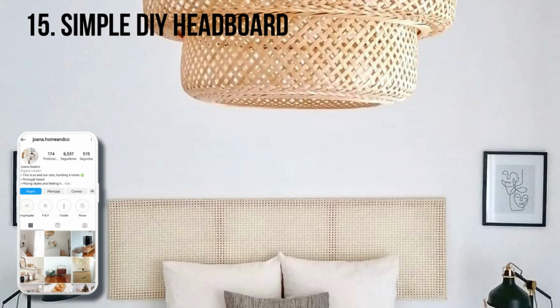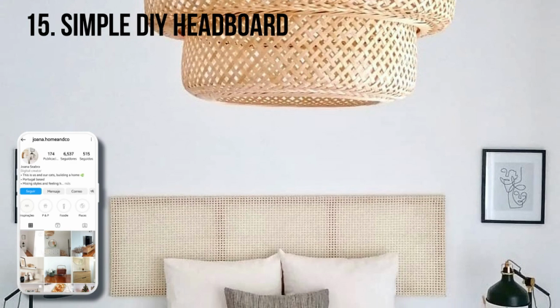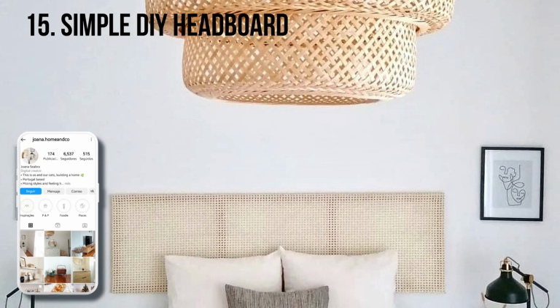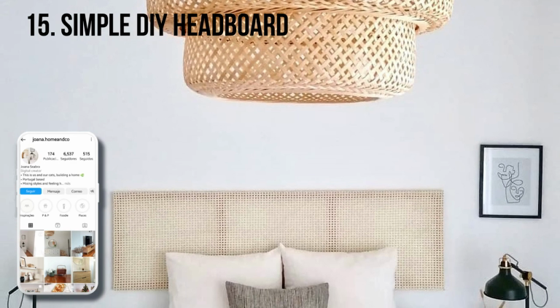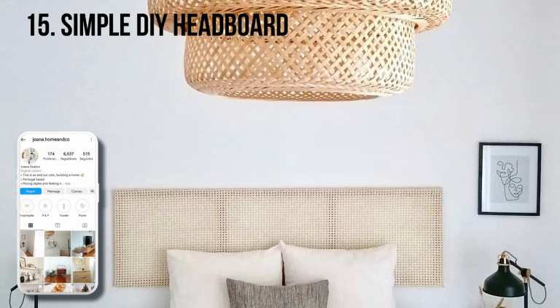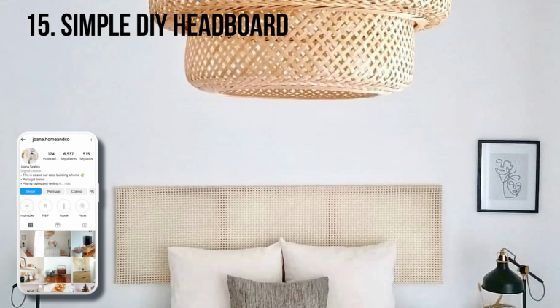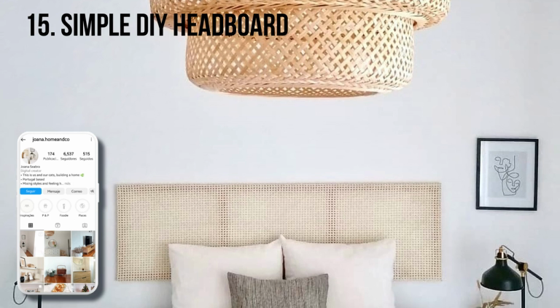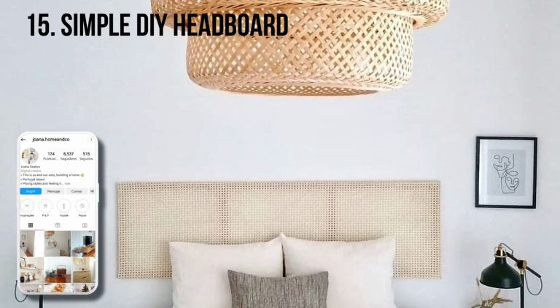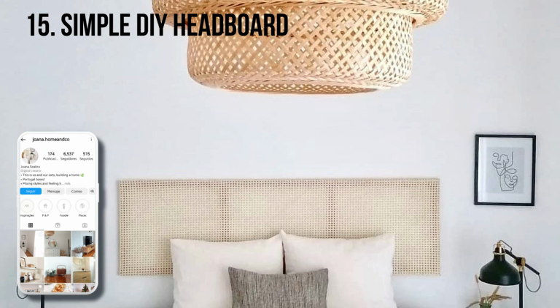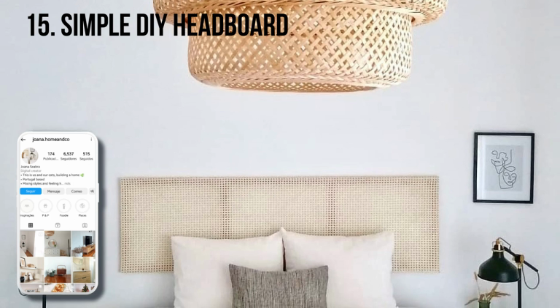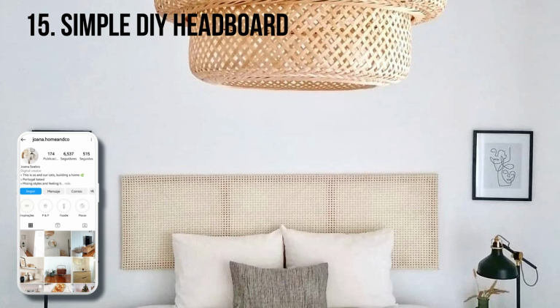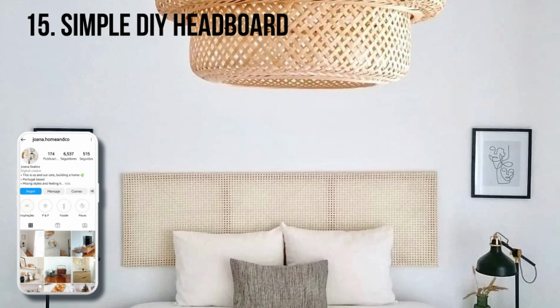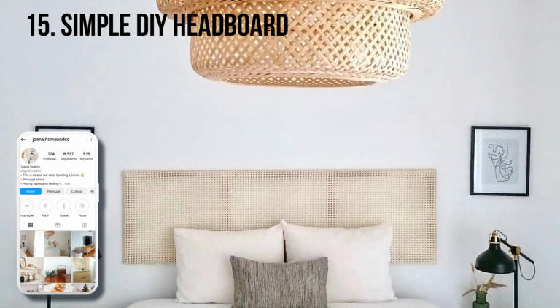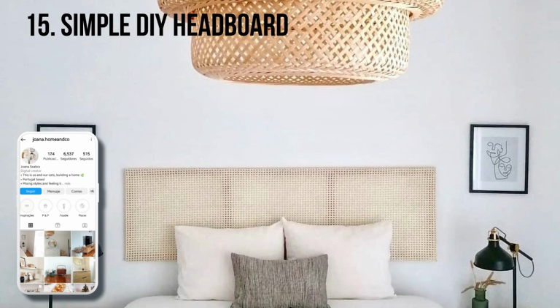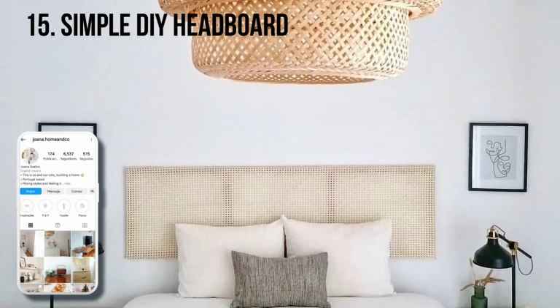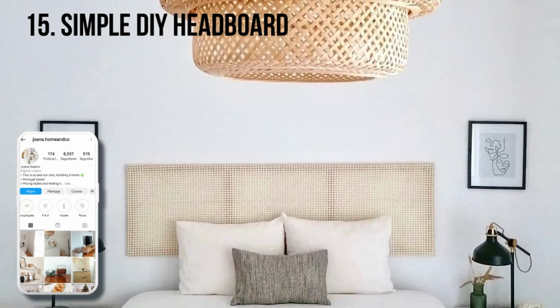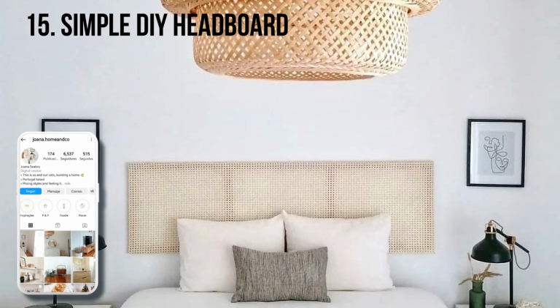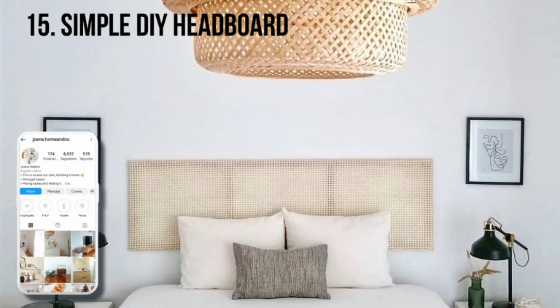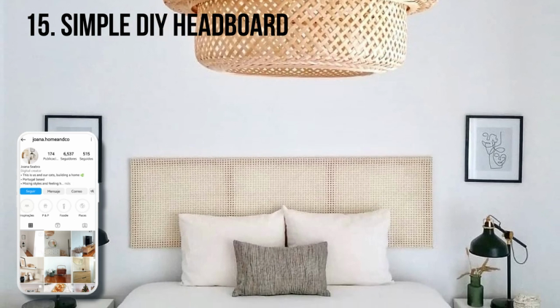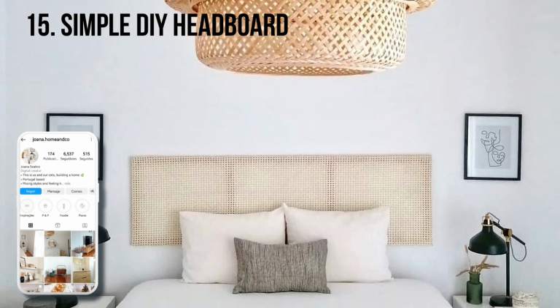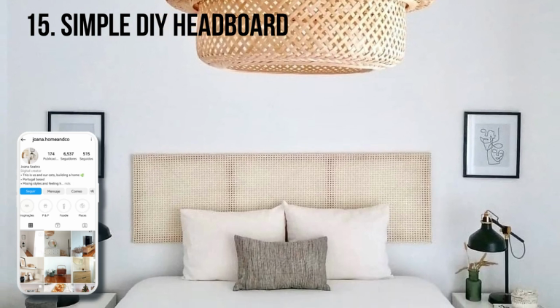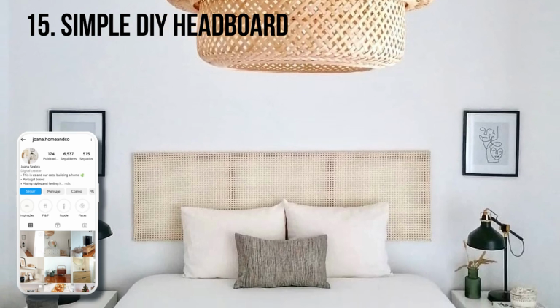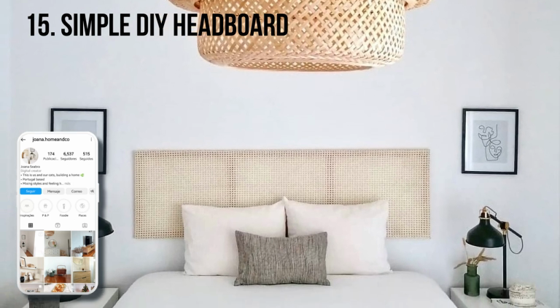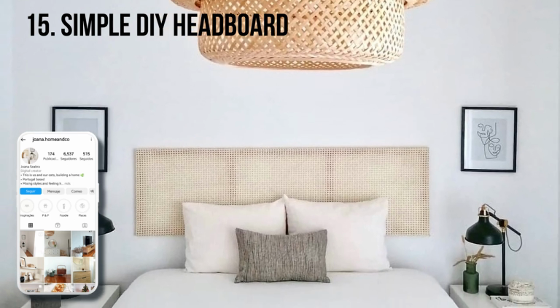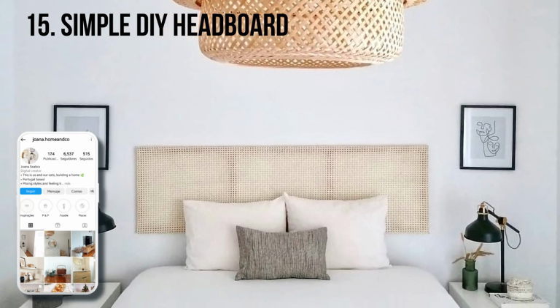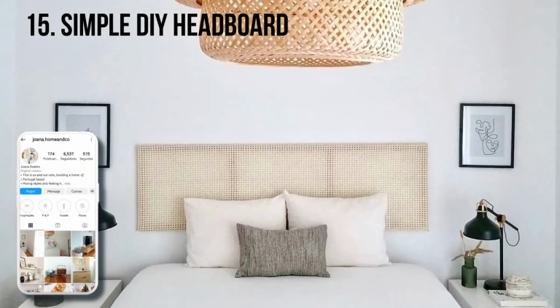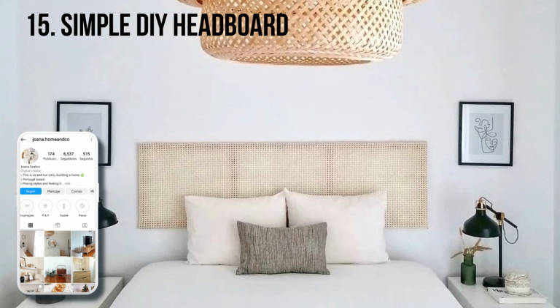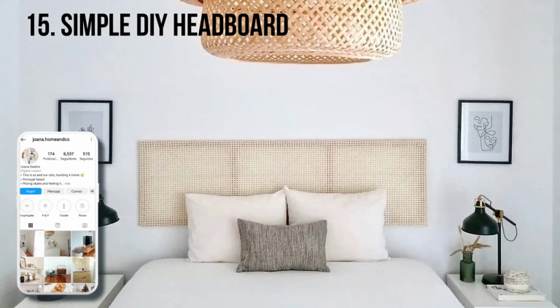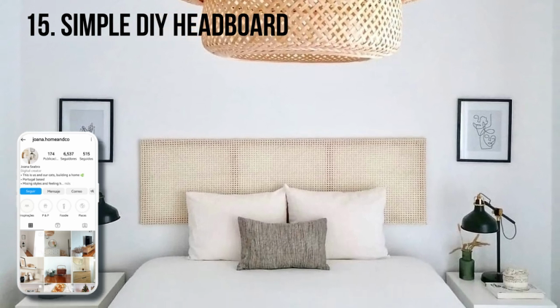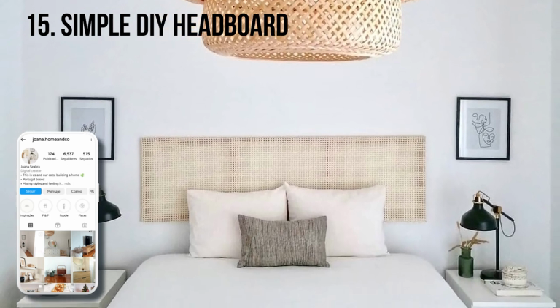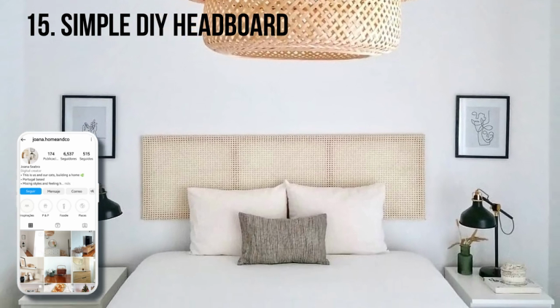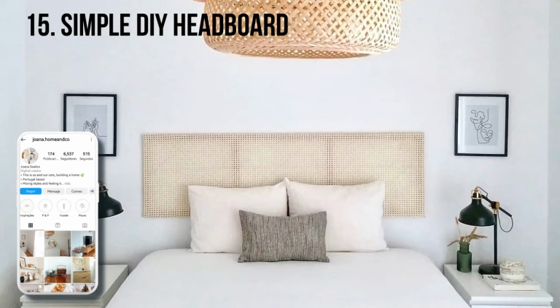Joanna of At My Third Floor built this trendy cane headboard with a simple wooden frame and cane fabric.